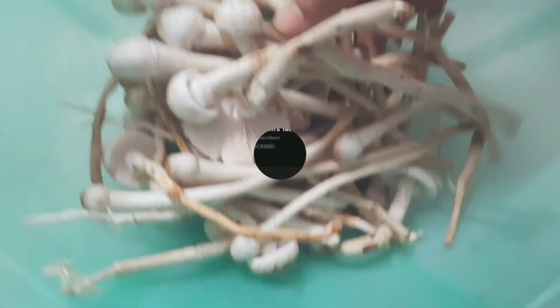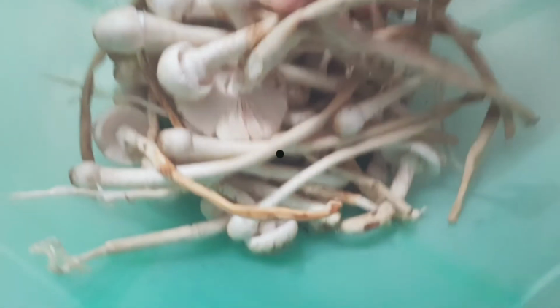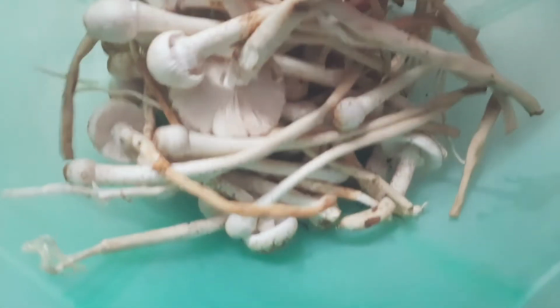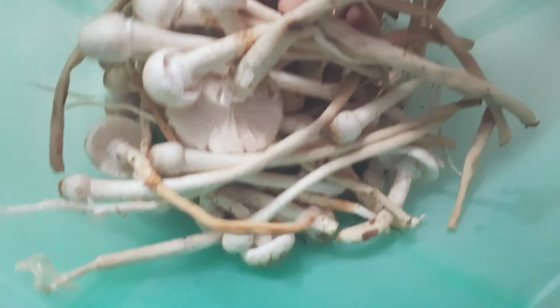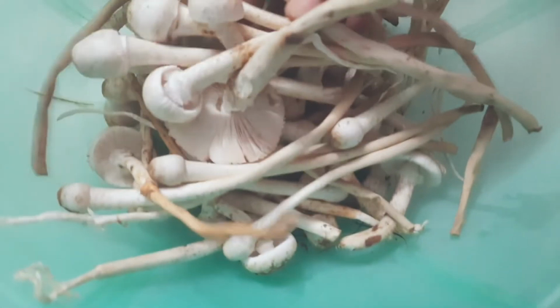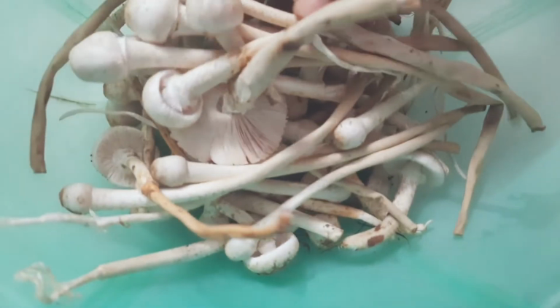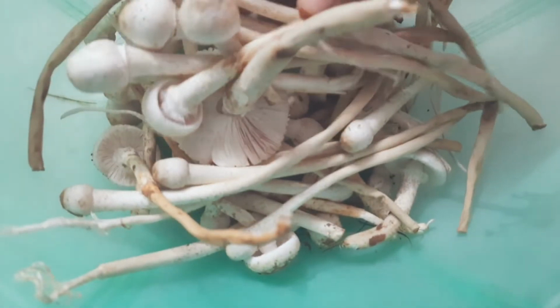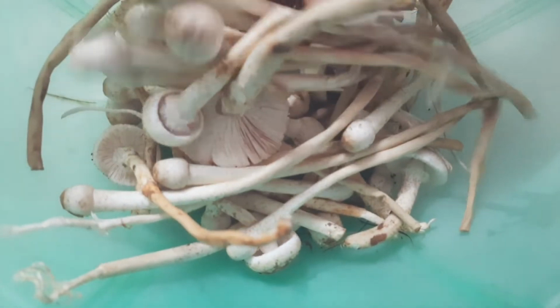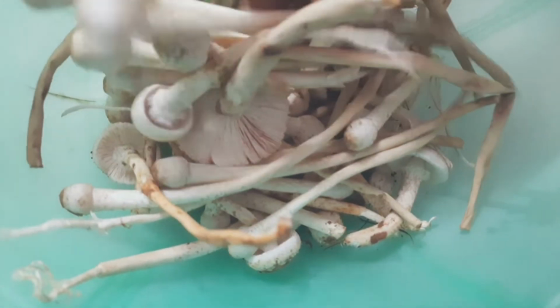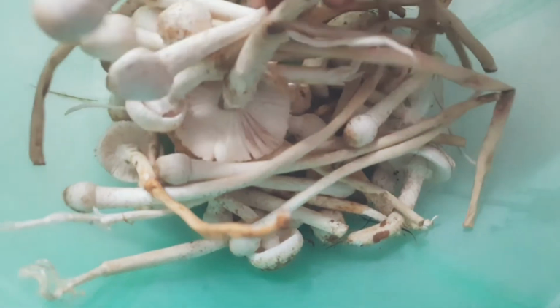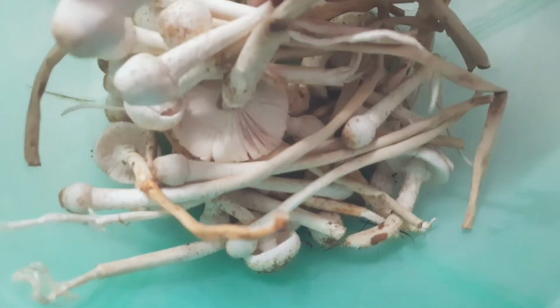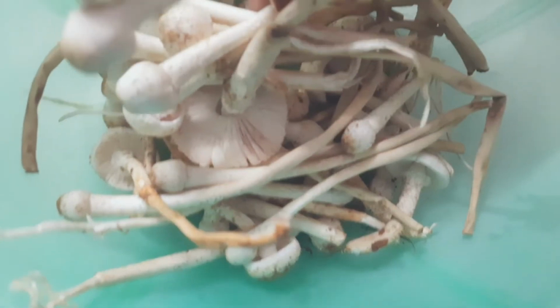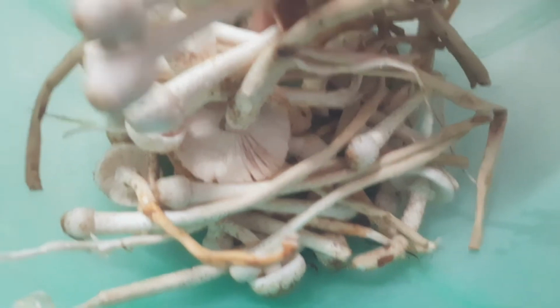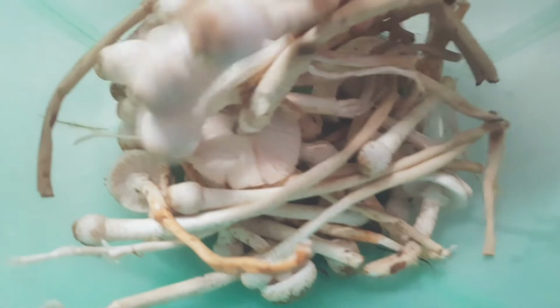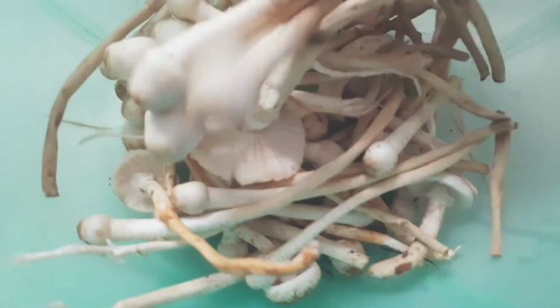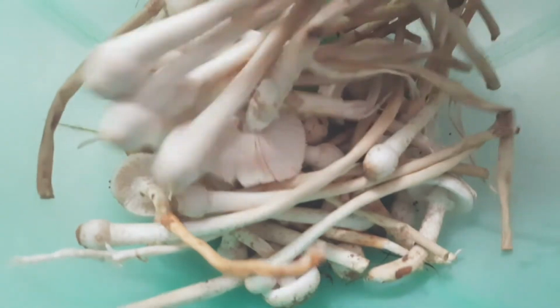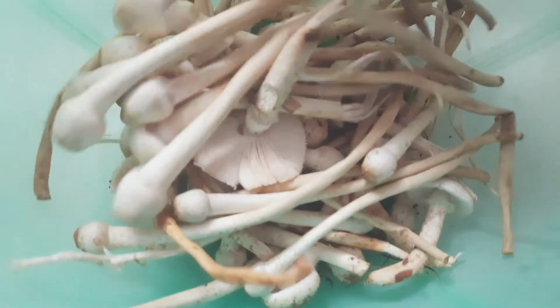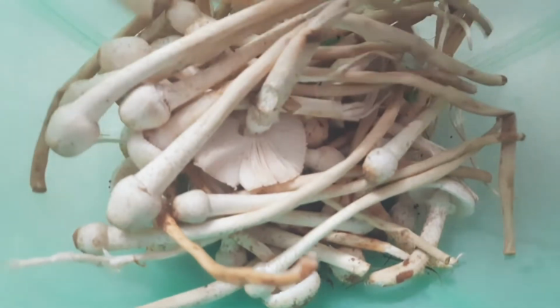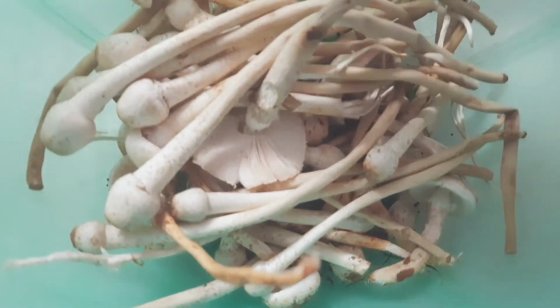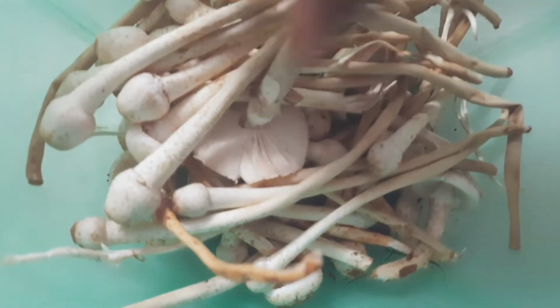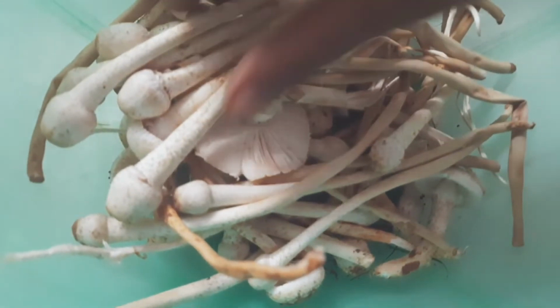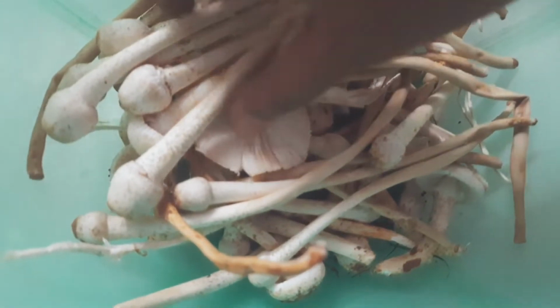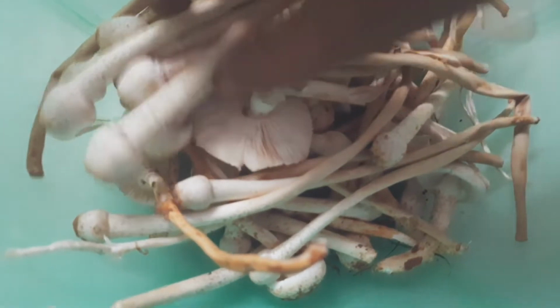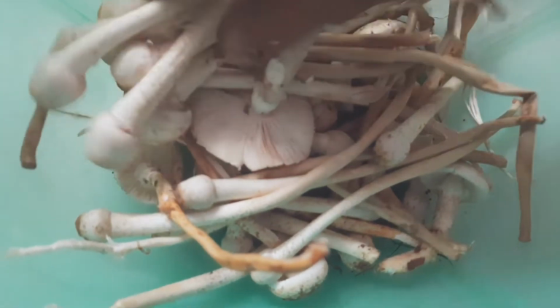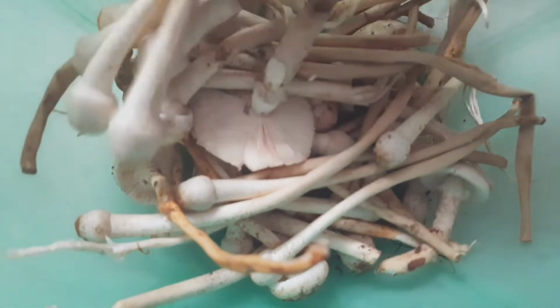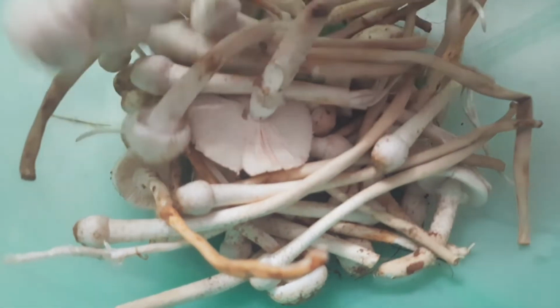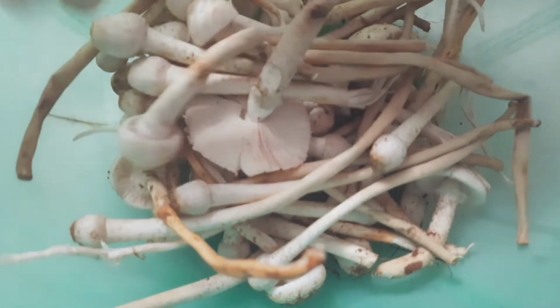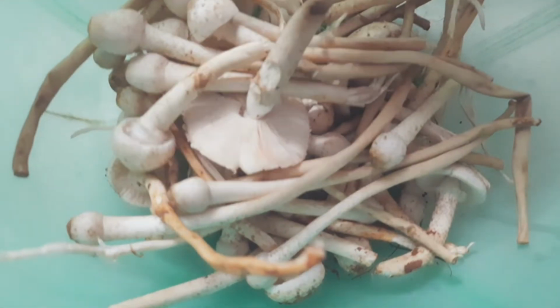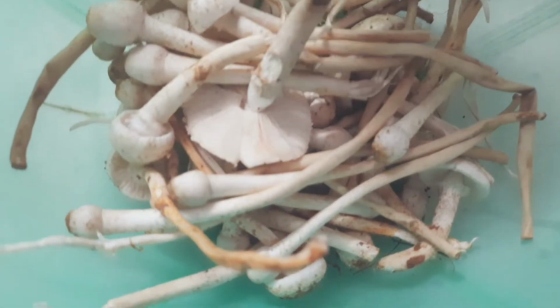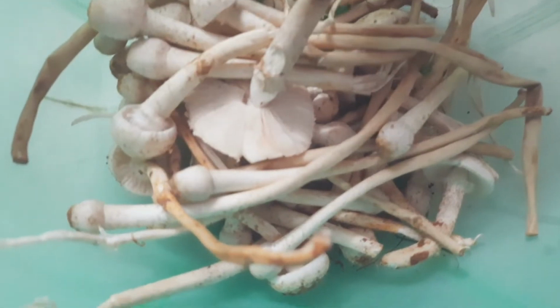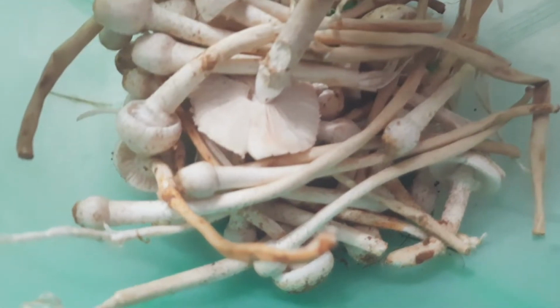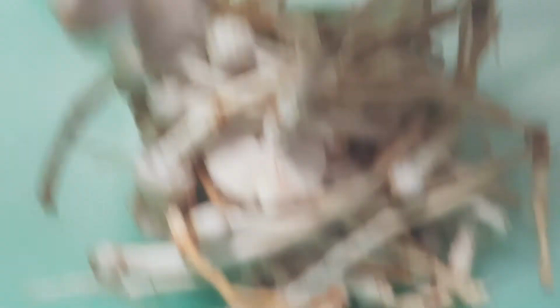Look, these are the mushrooms — these are the natural mushrooms, these are from the fields.